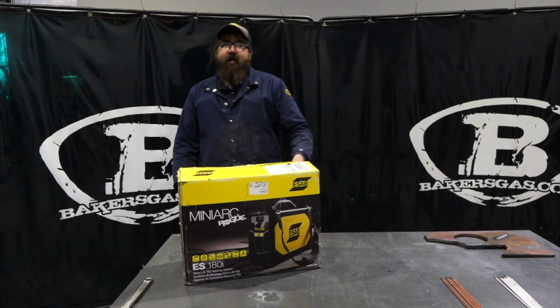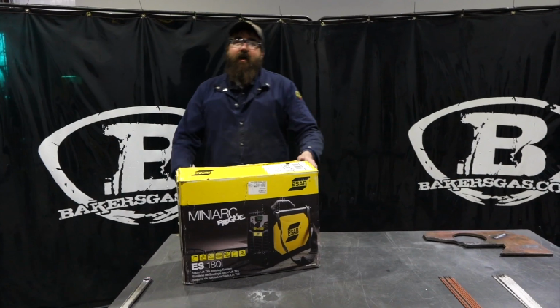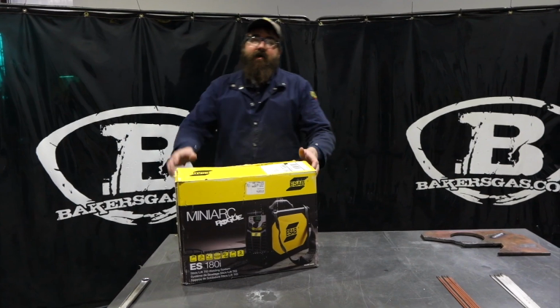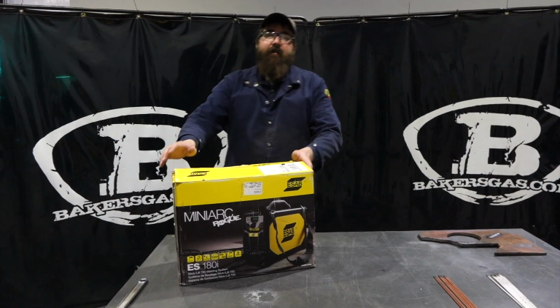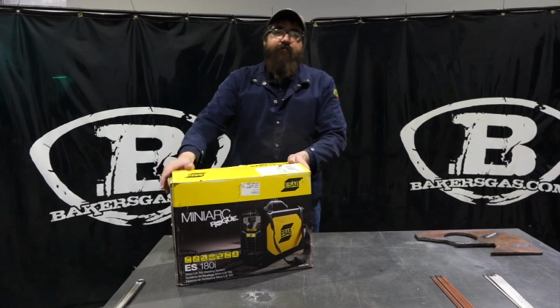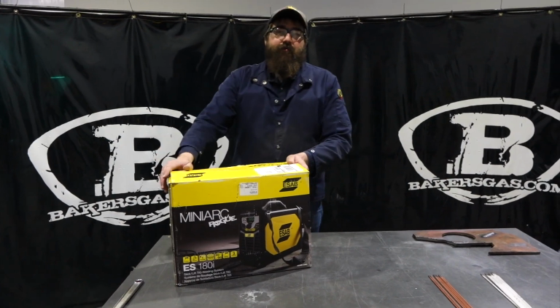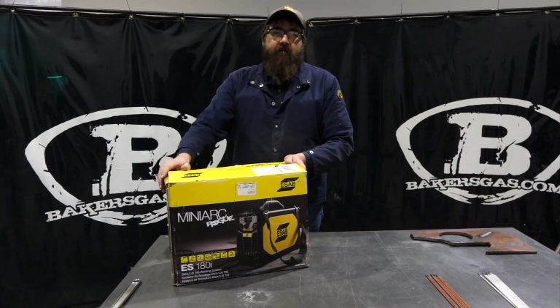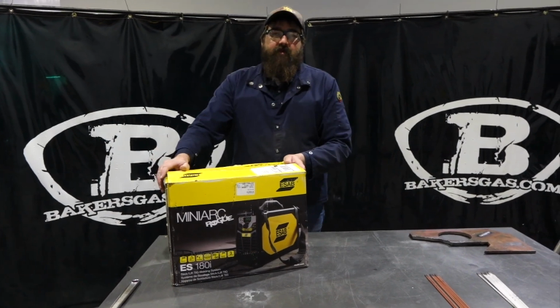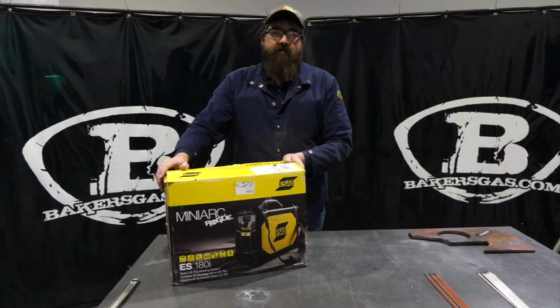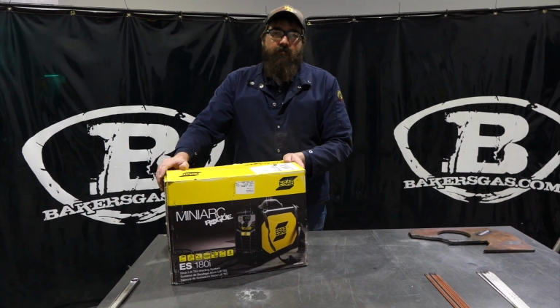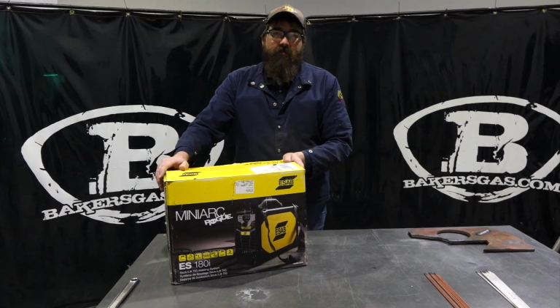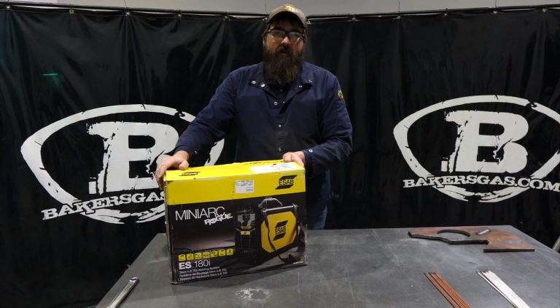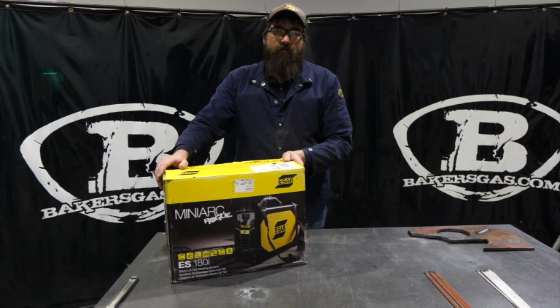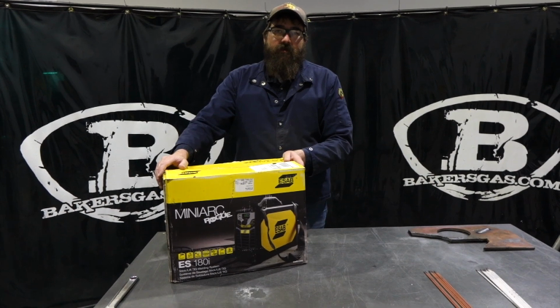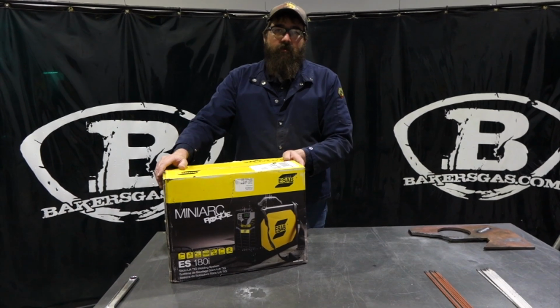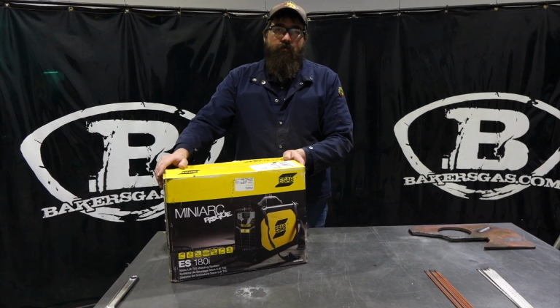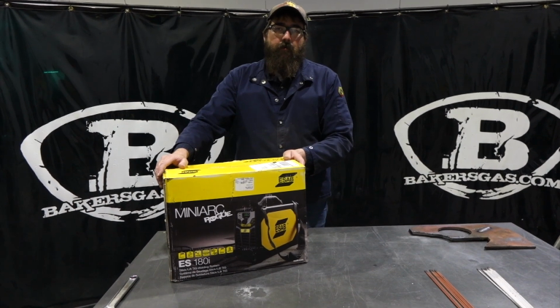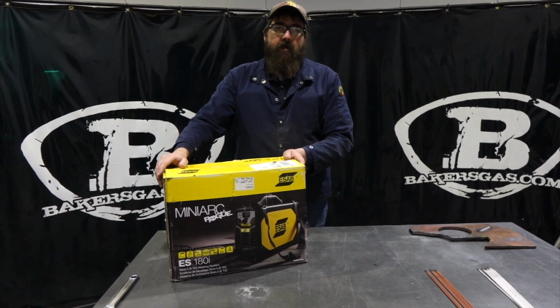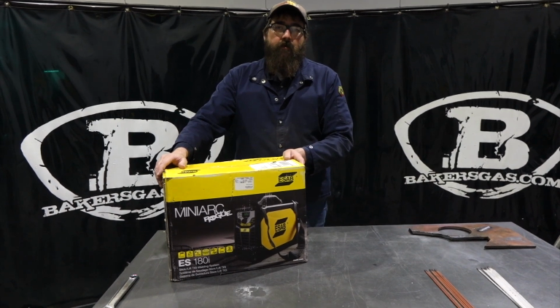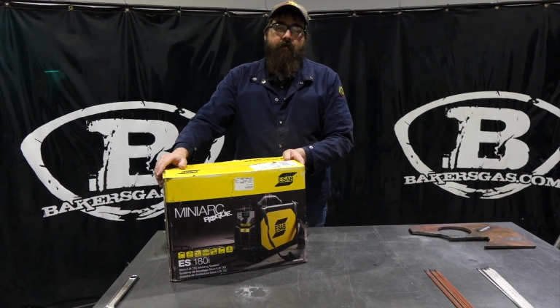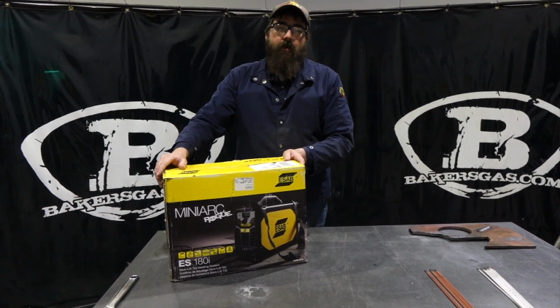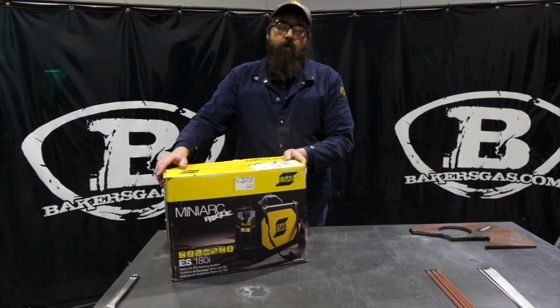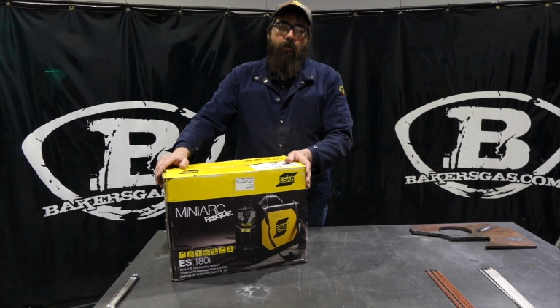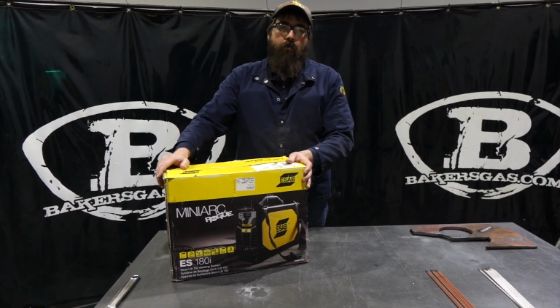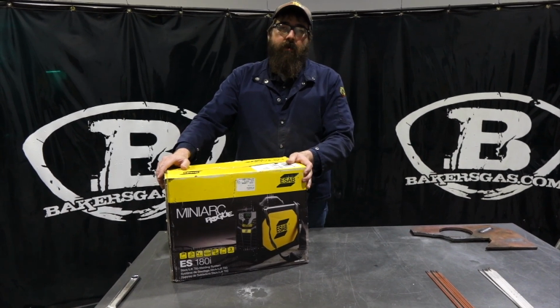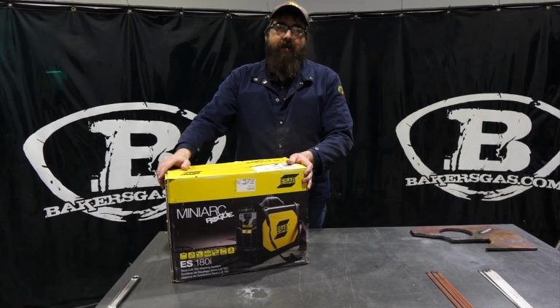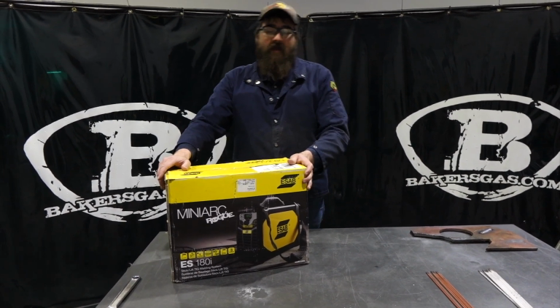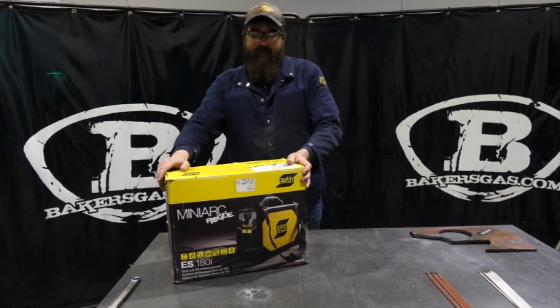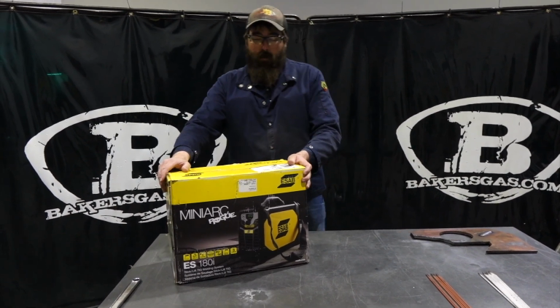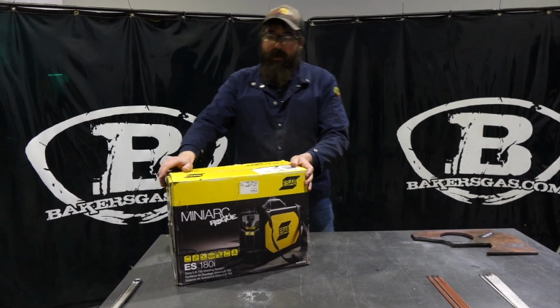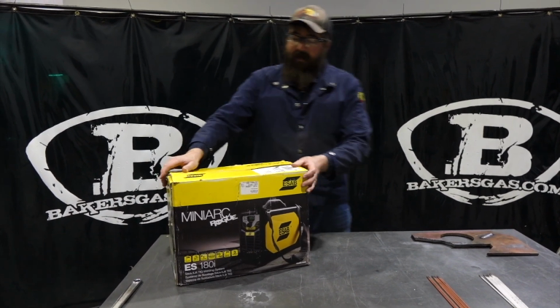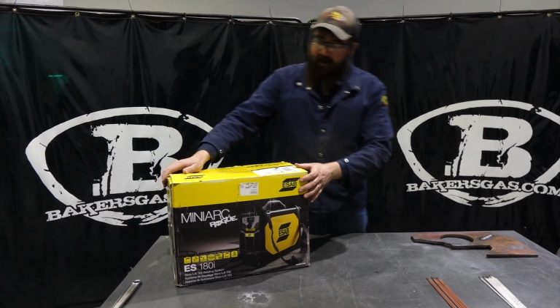Hi, I'm Andrew with Baker's Gas and we're here today with the all-new MiniArc Rogue ES180i.